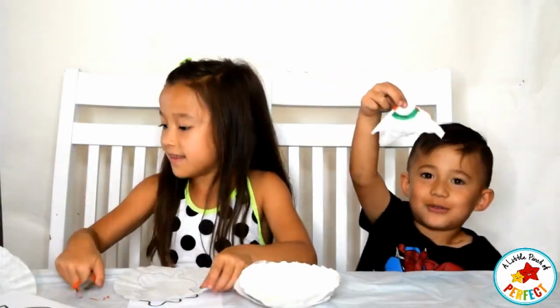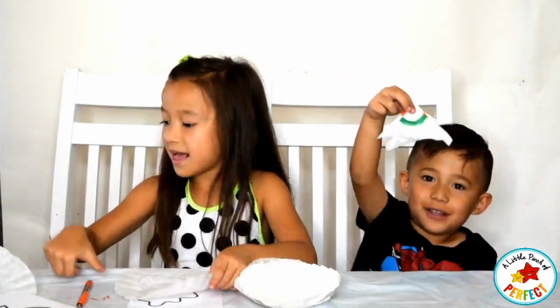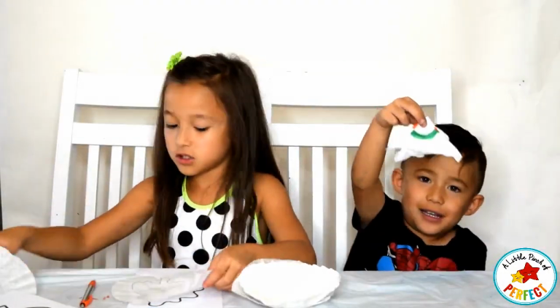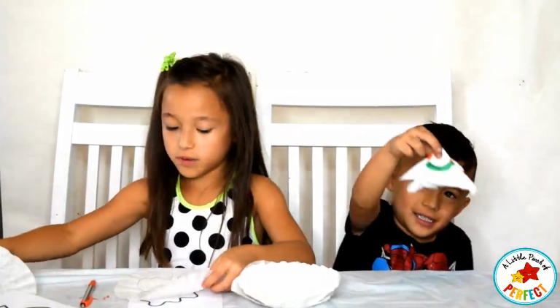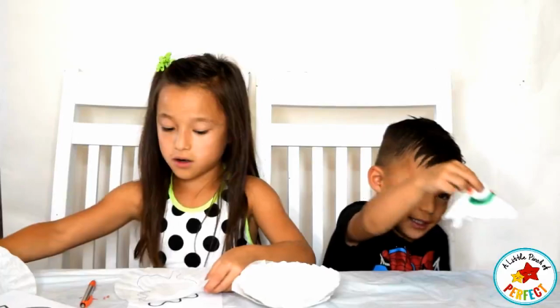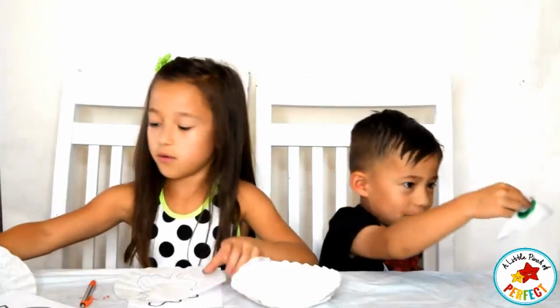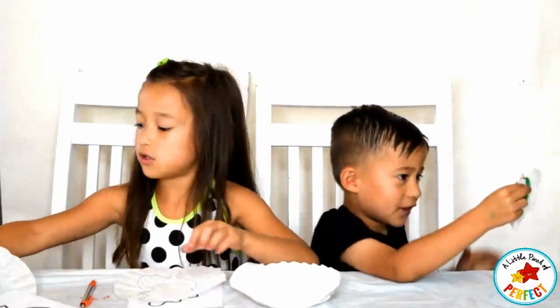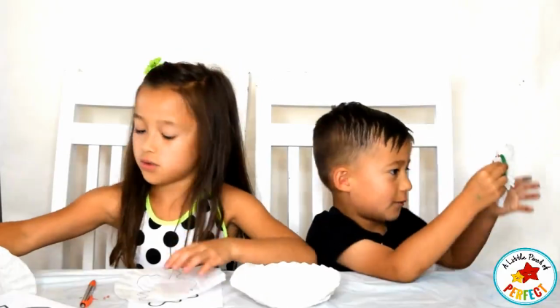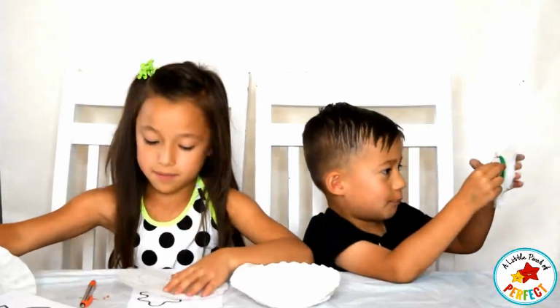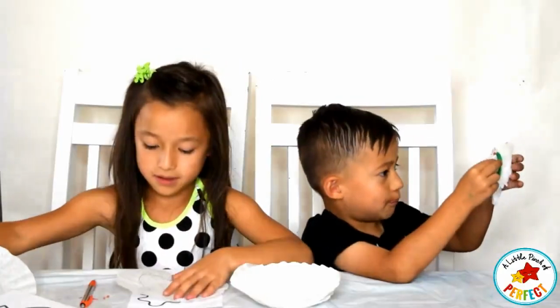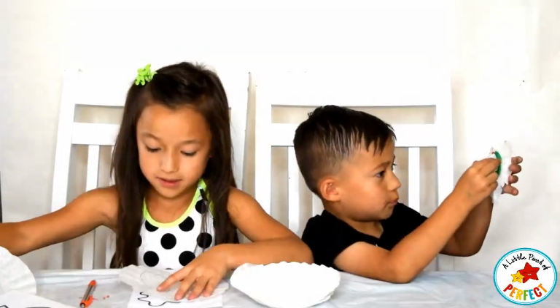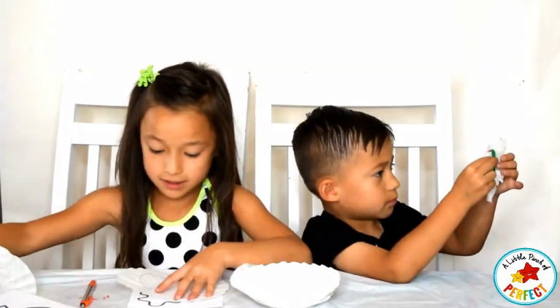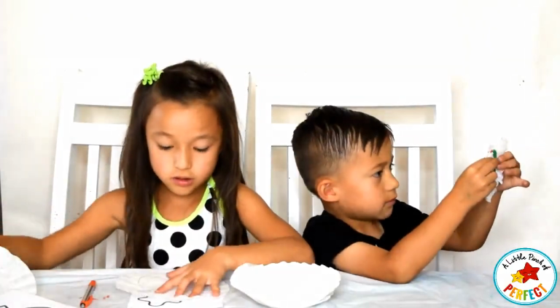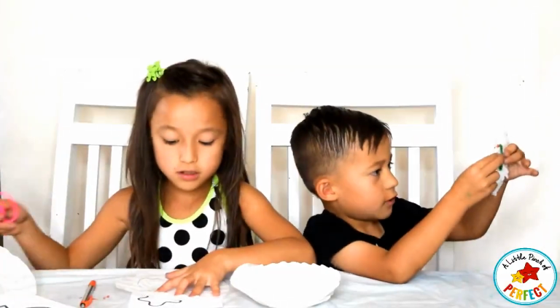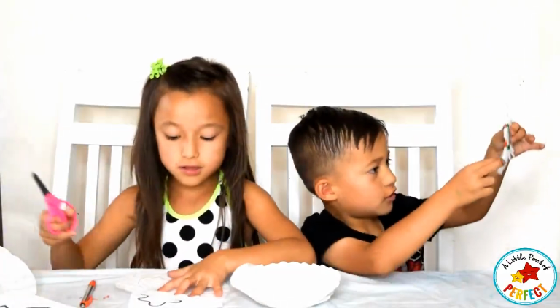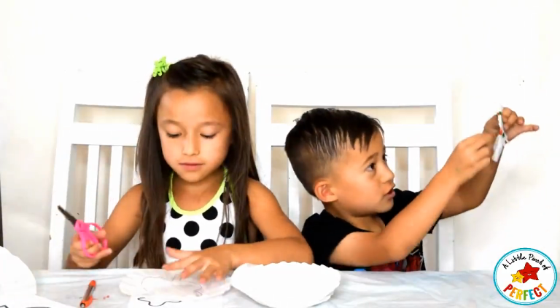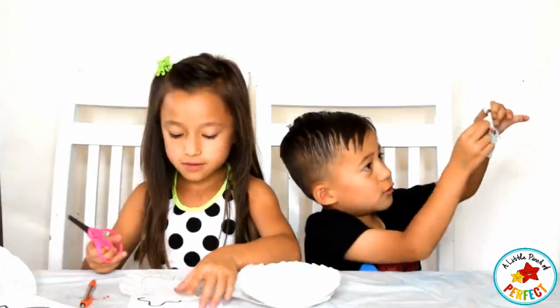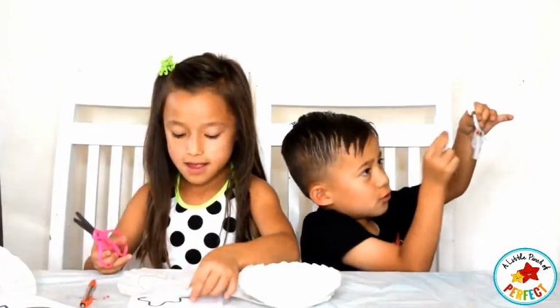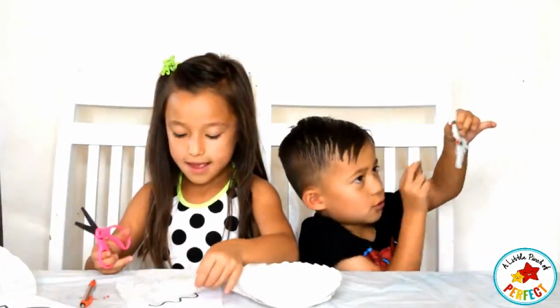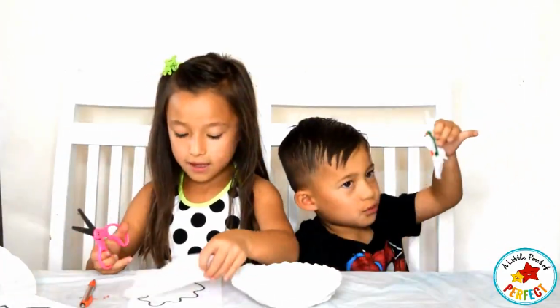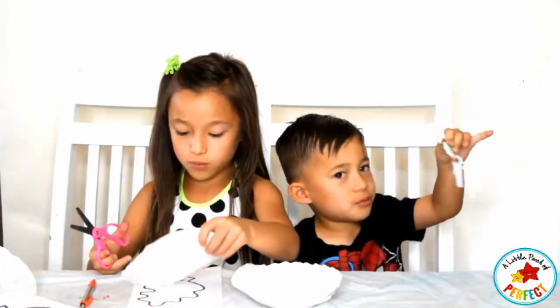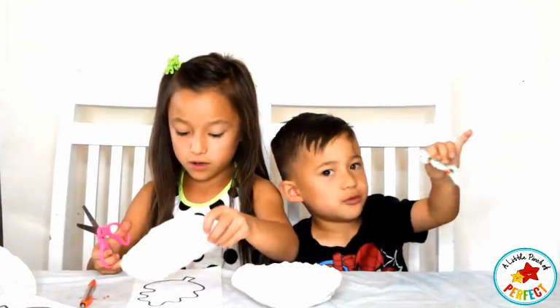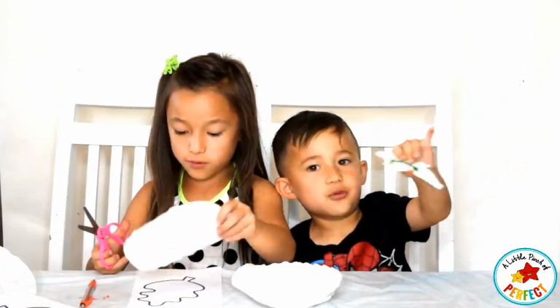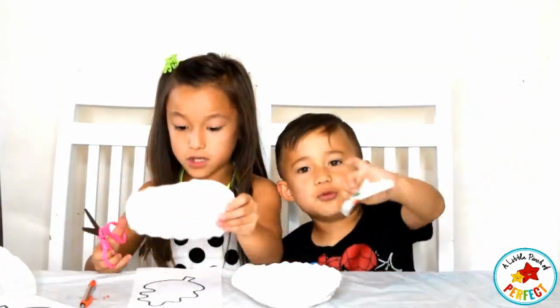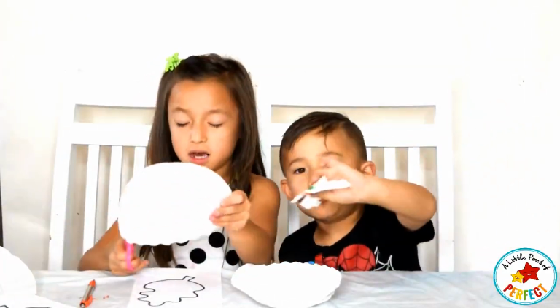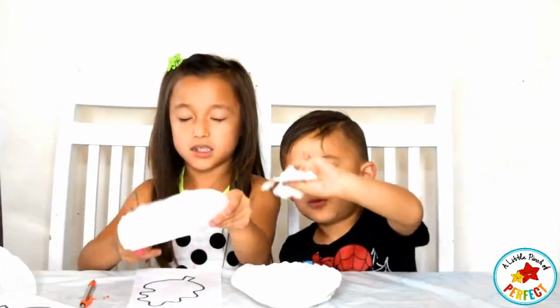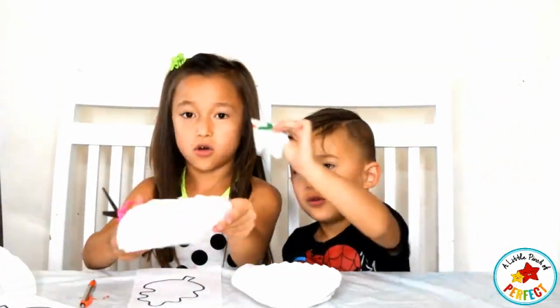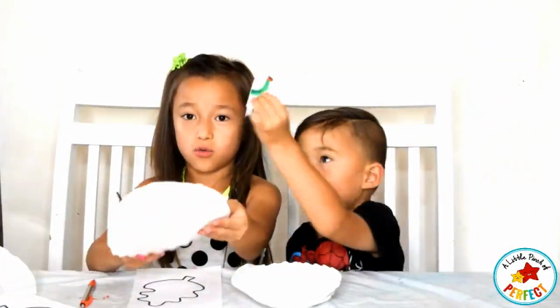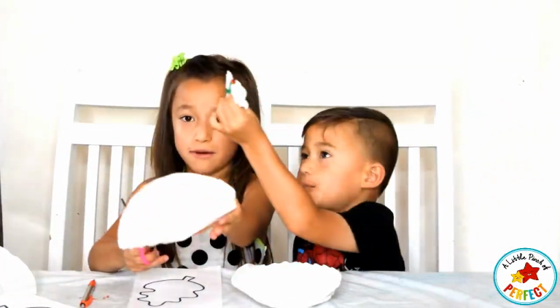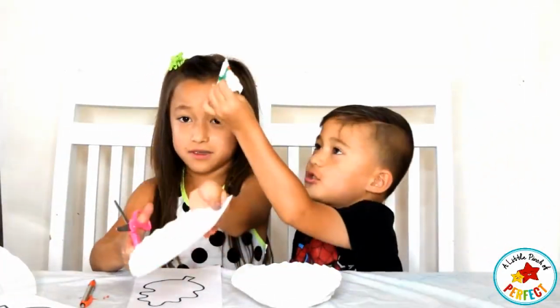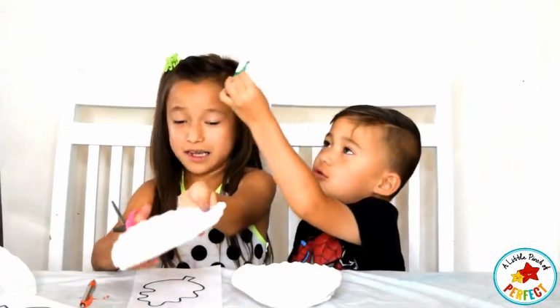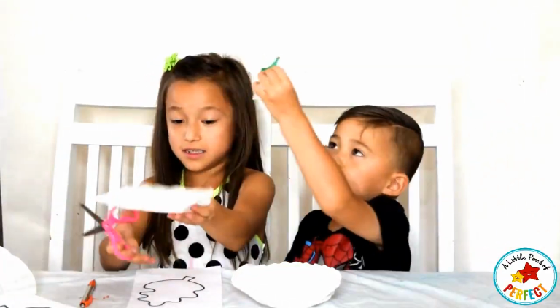Next we are going to grab the scissors and we are going to cut around it.